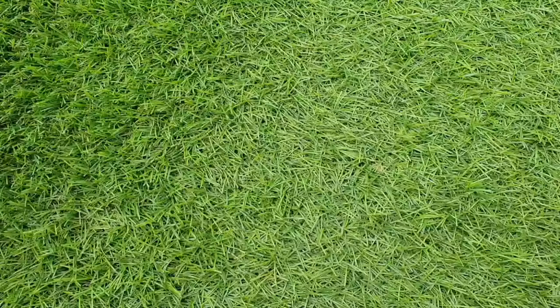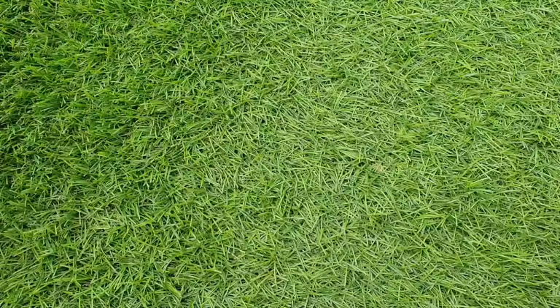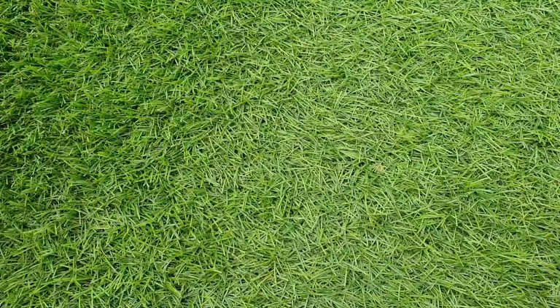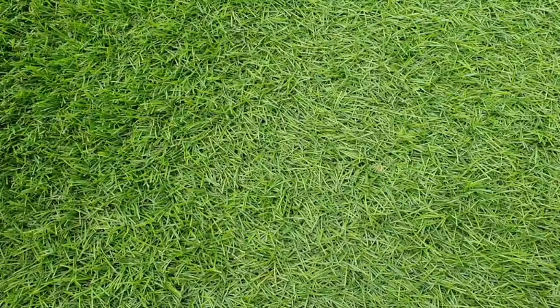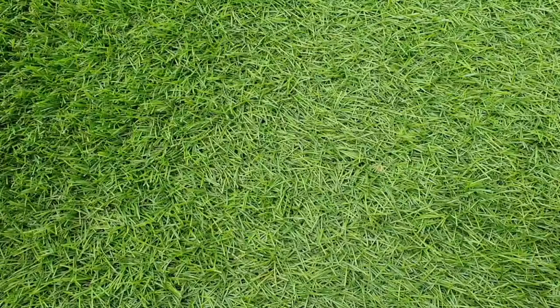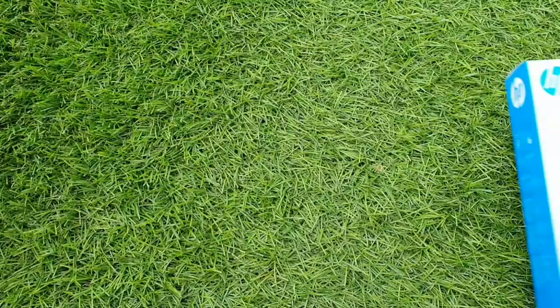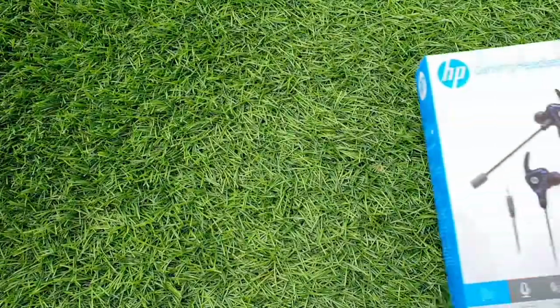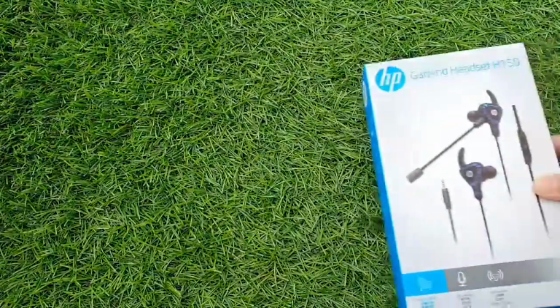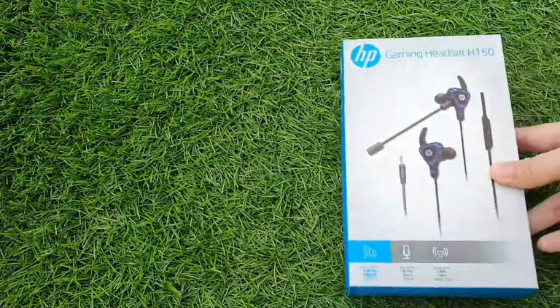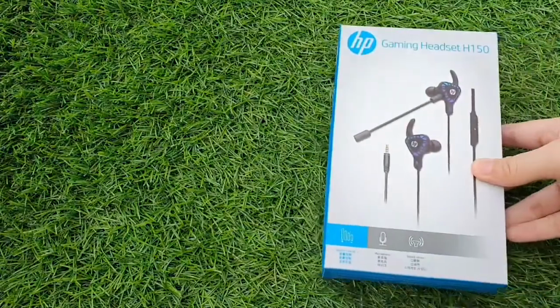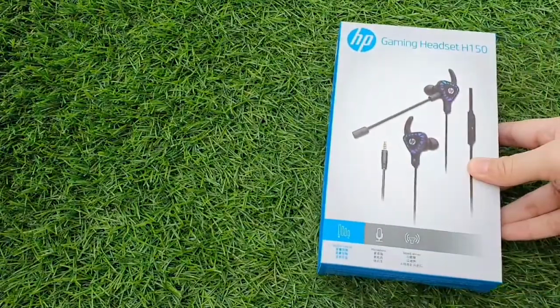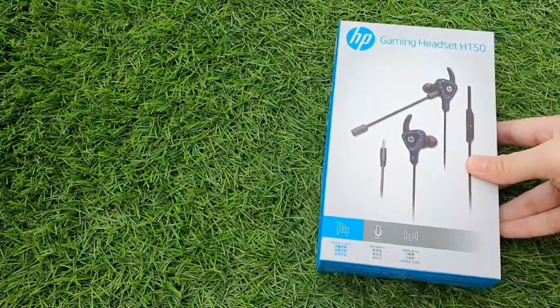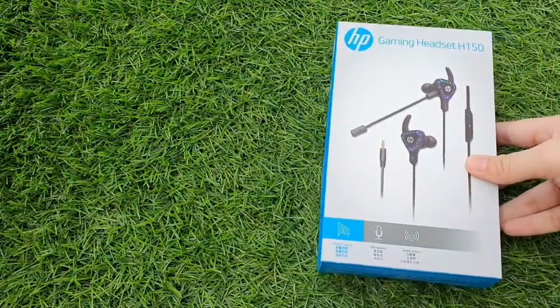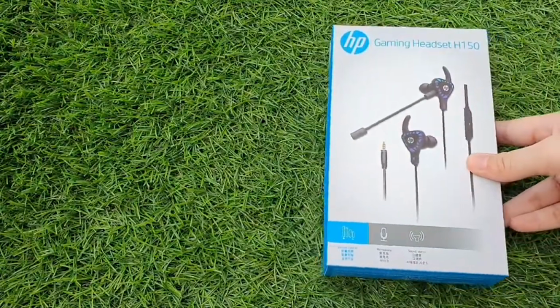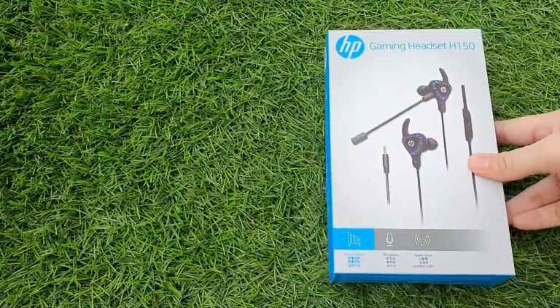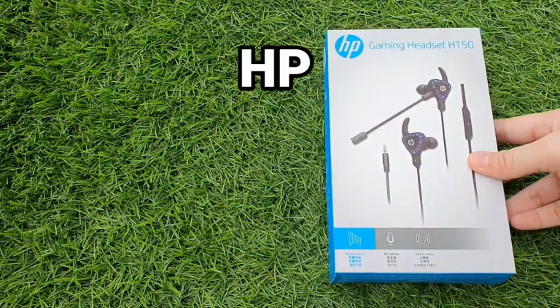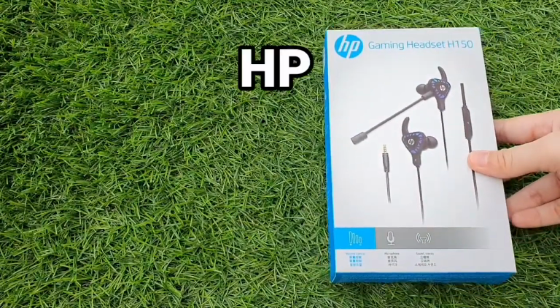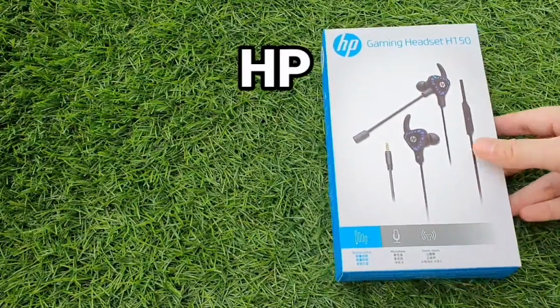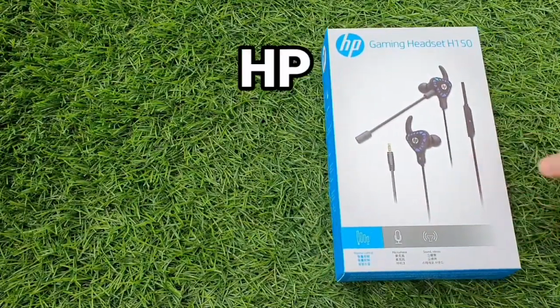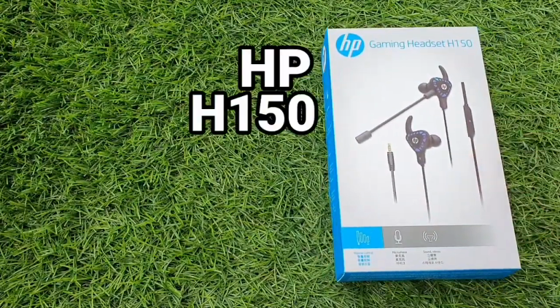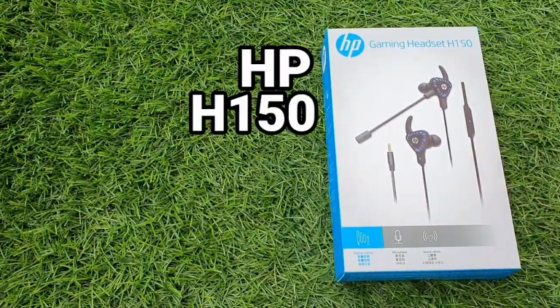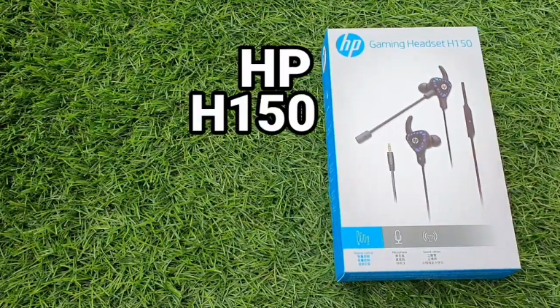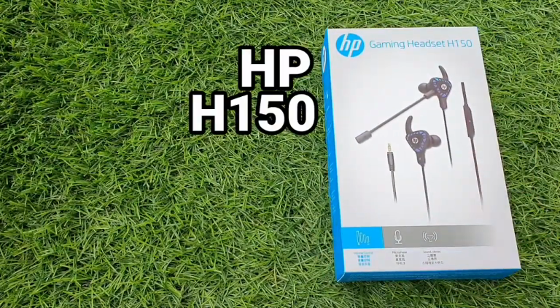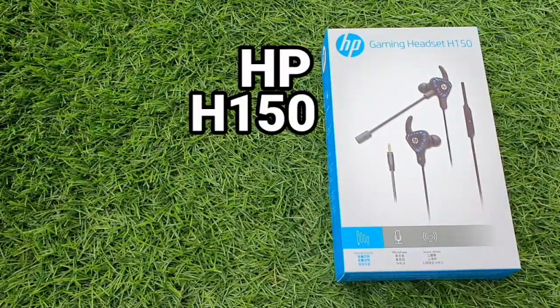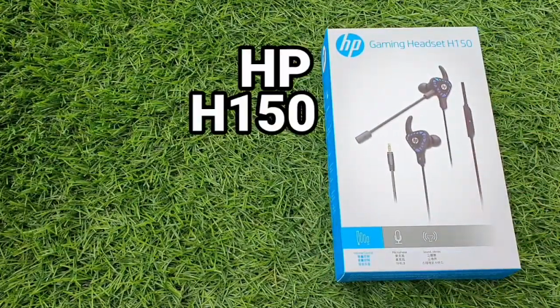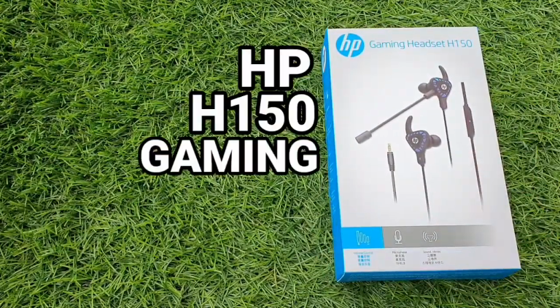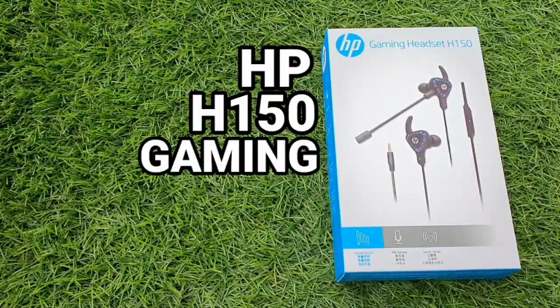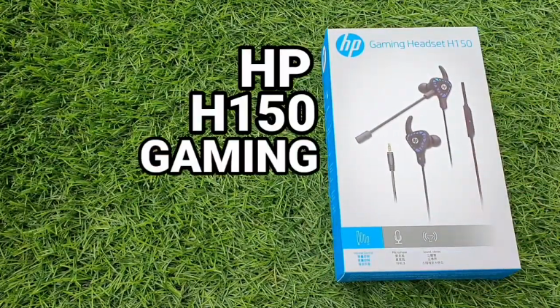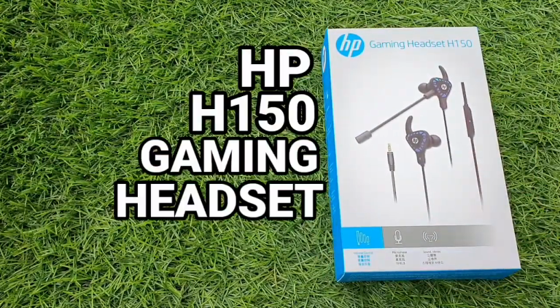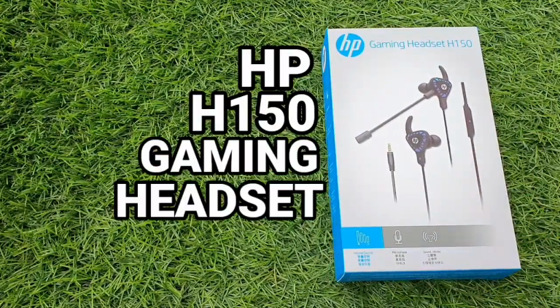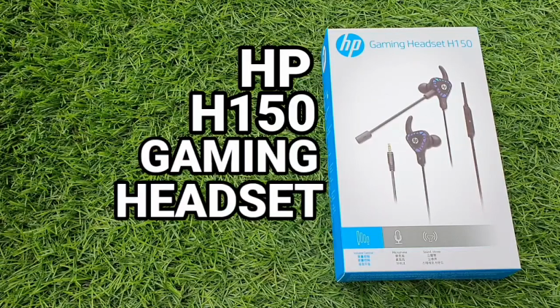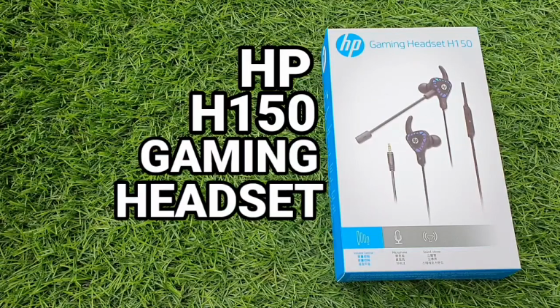Hey guys, for today's video, we will be reviewing the HP H150 Gaming Headset.